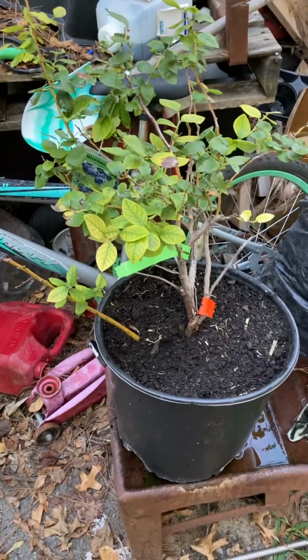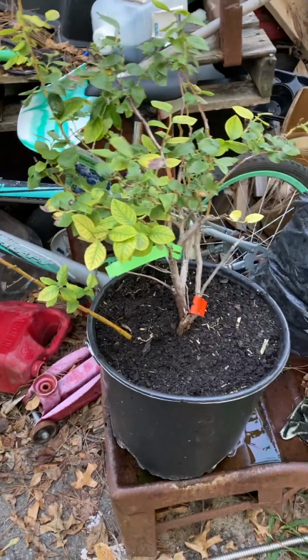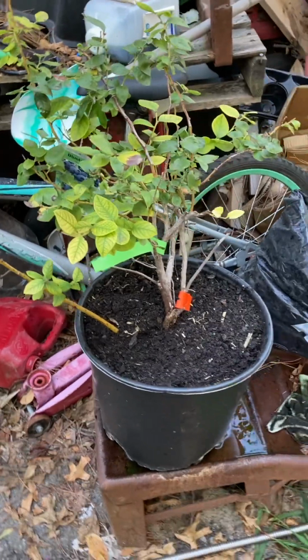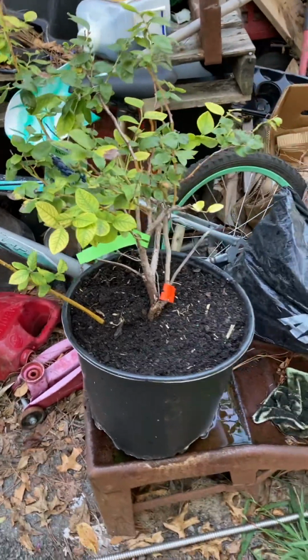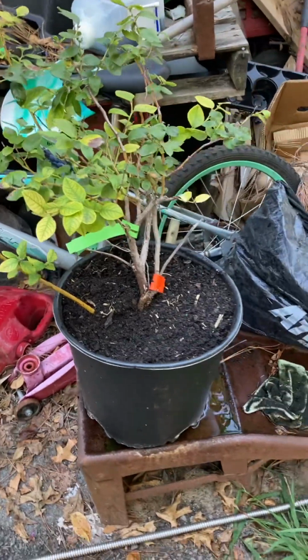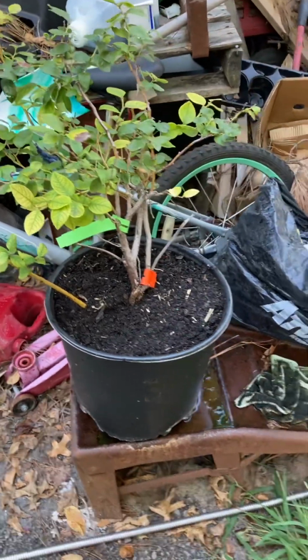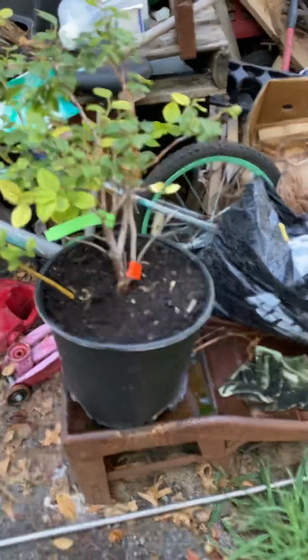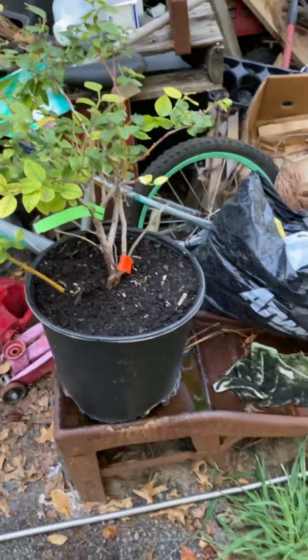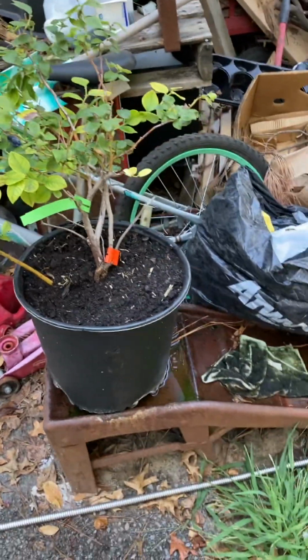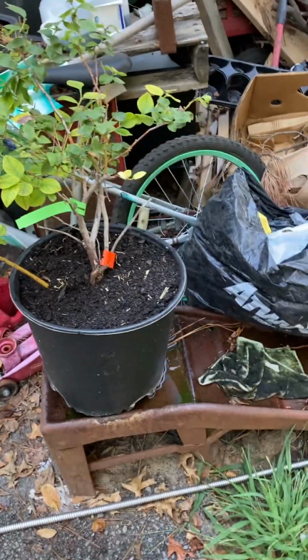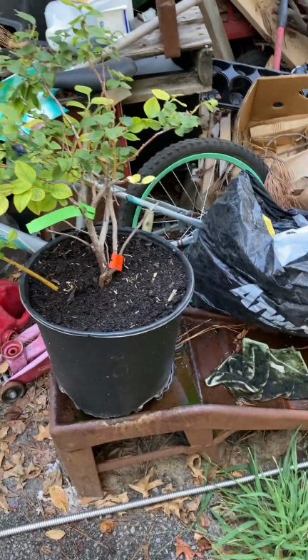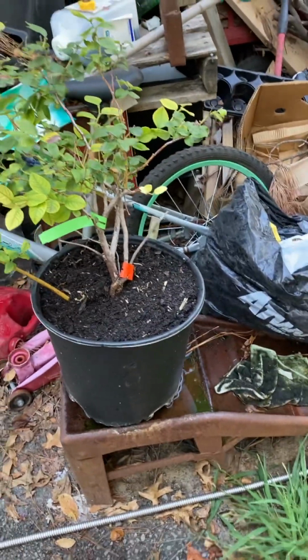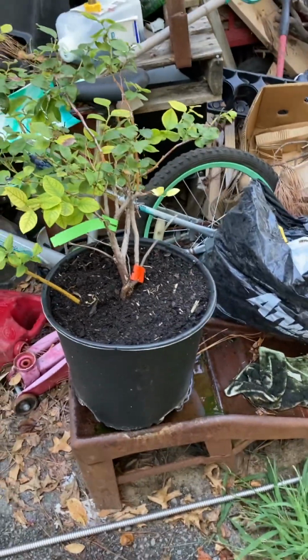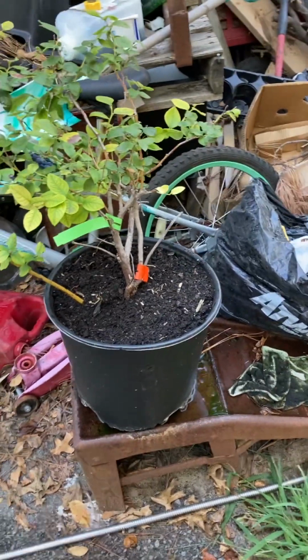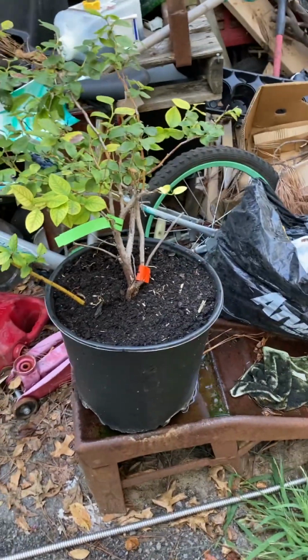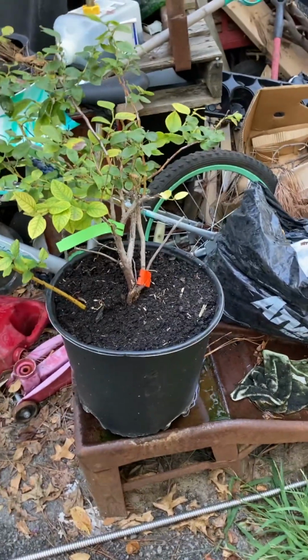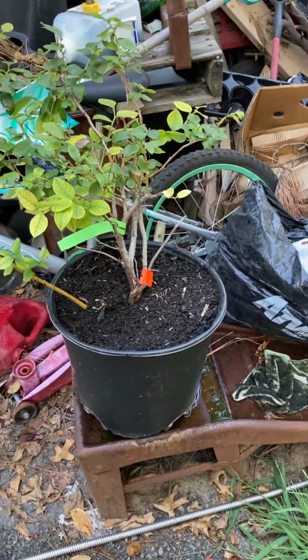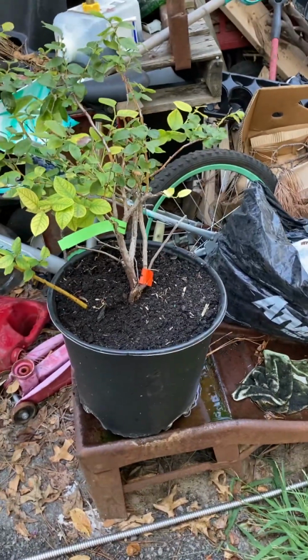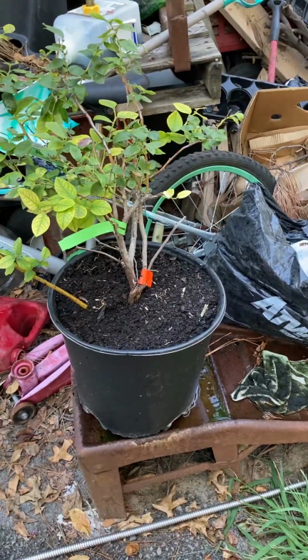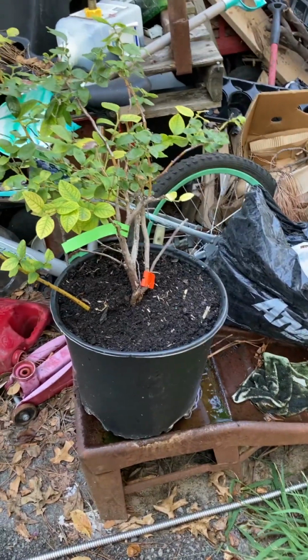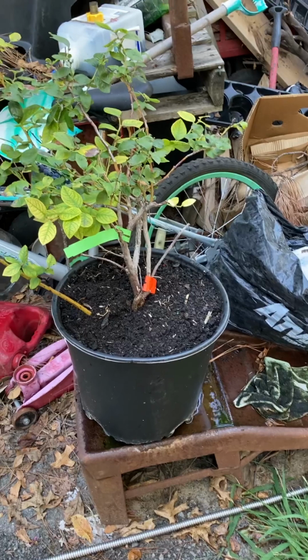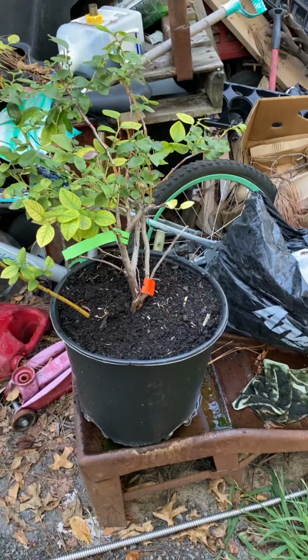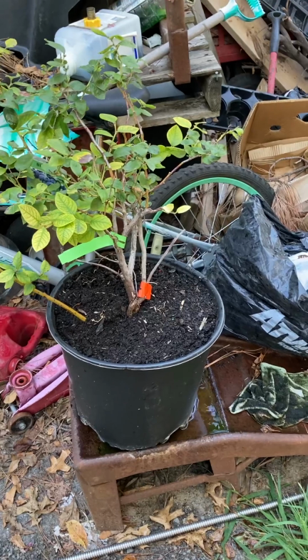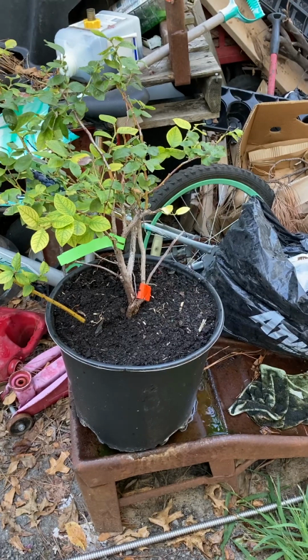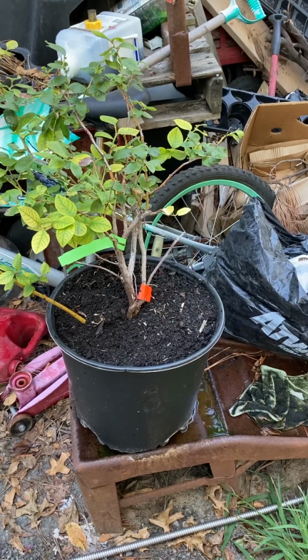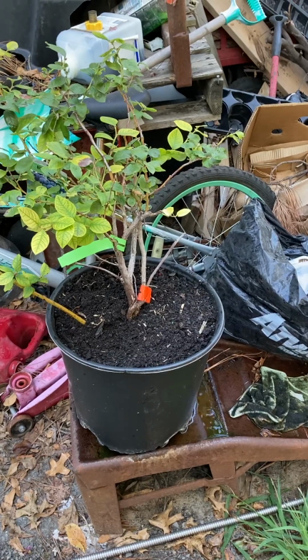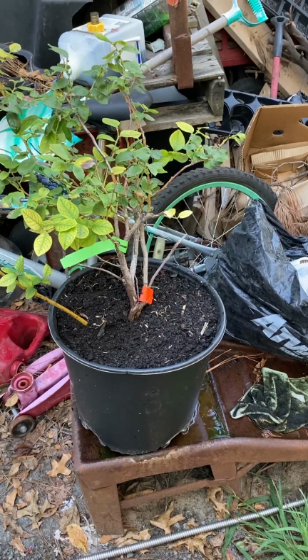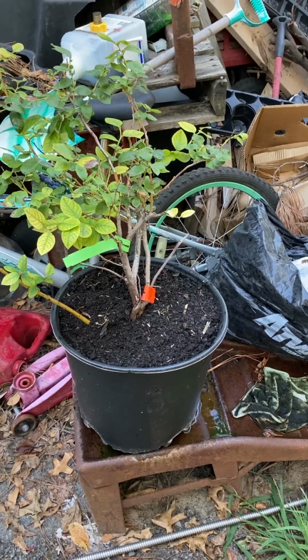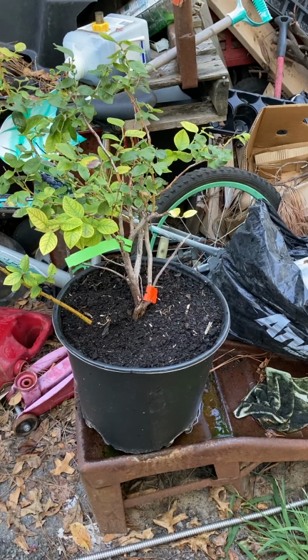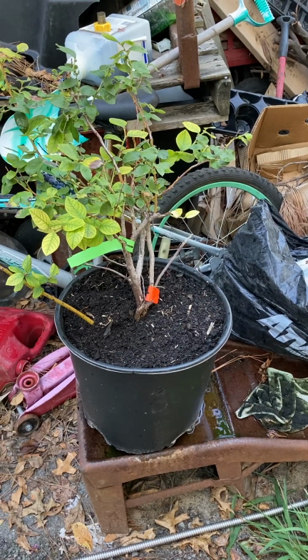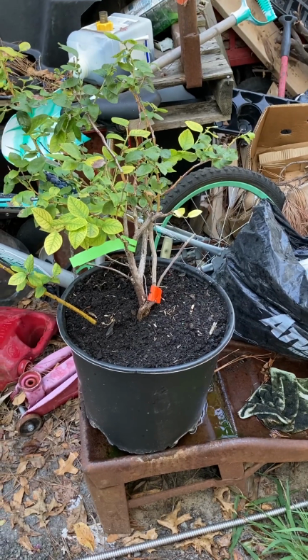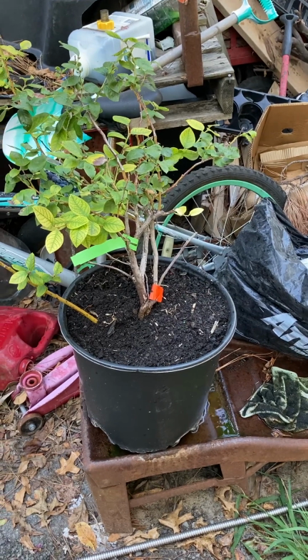Greetings, everyone. It is September the 10th, 2023, and this is the second half of my garden tour.